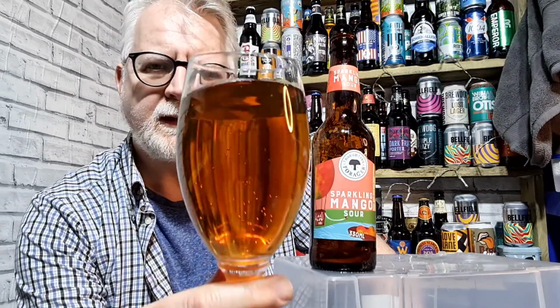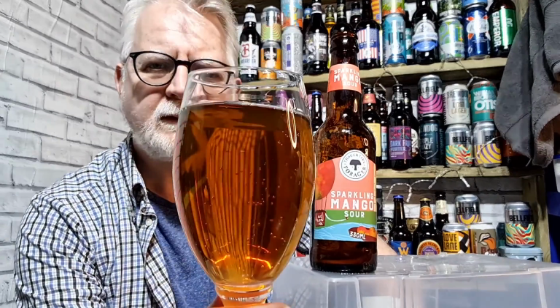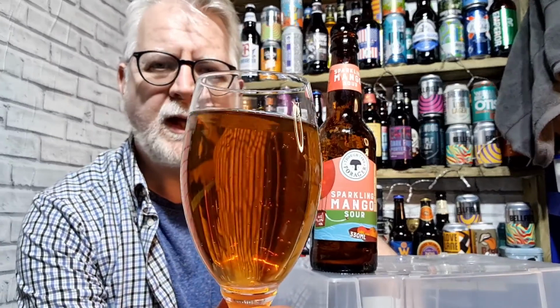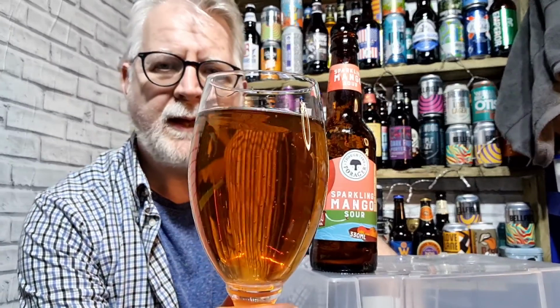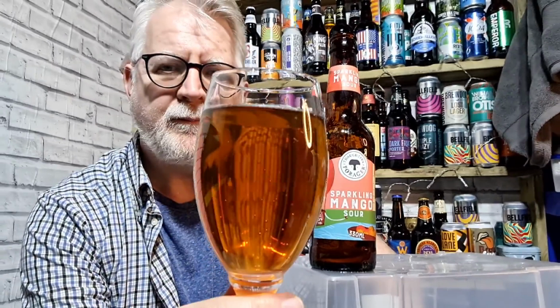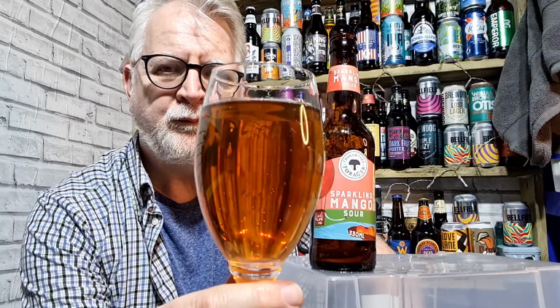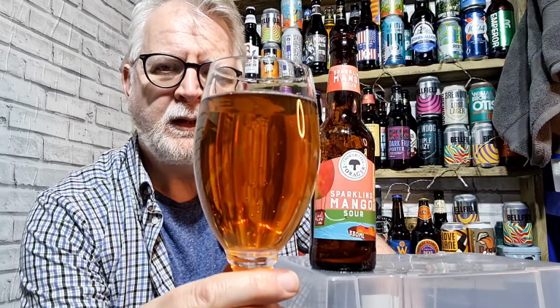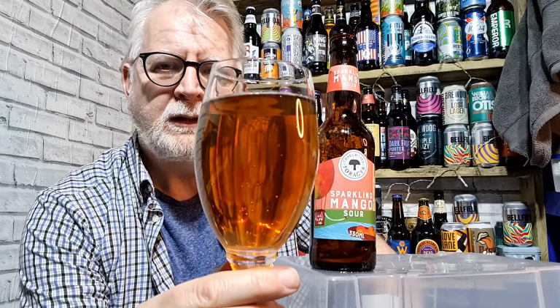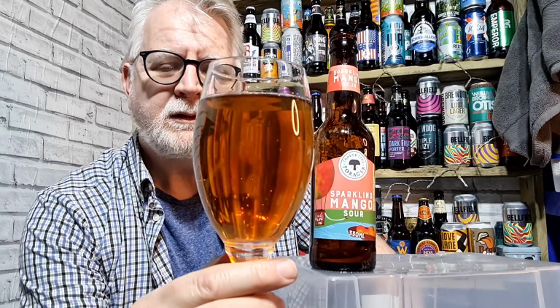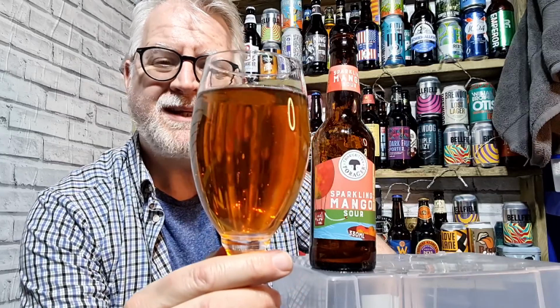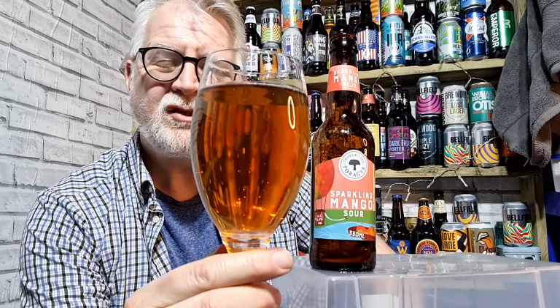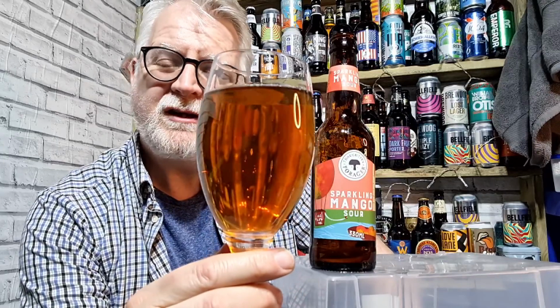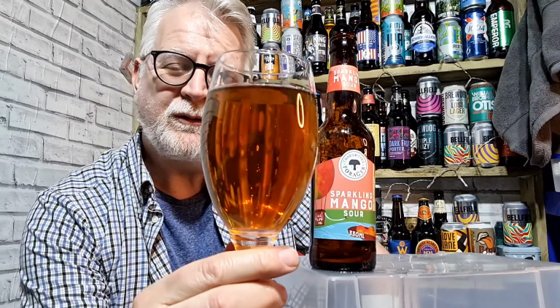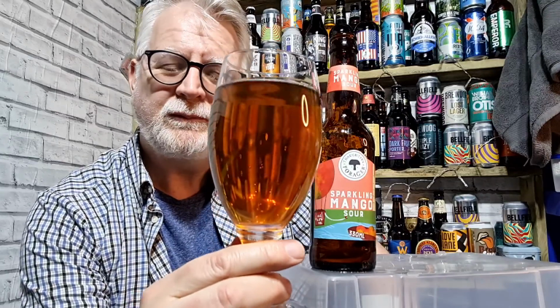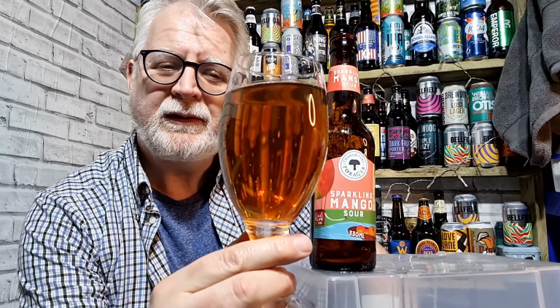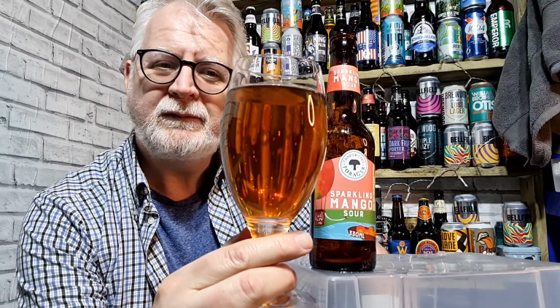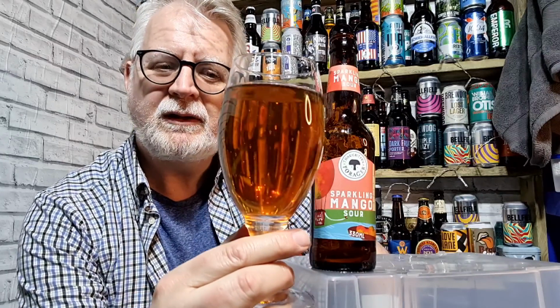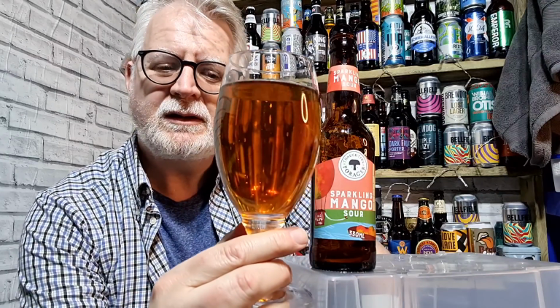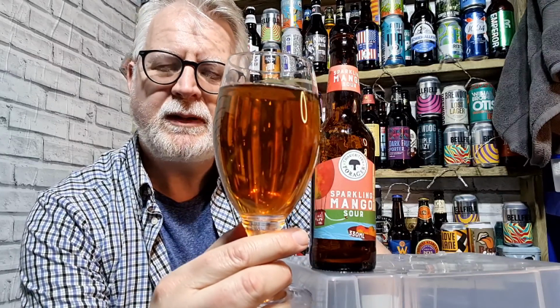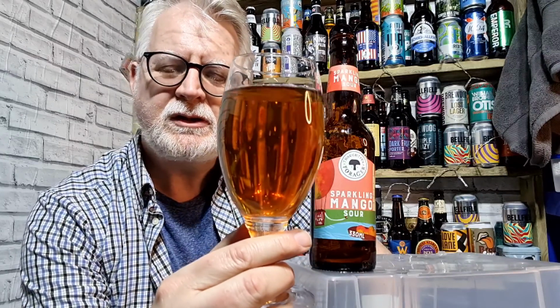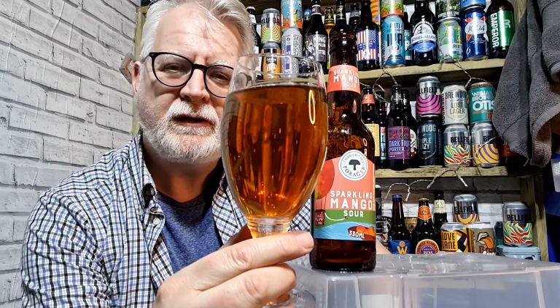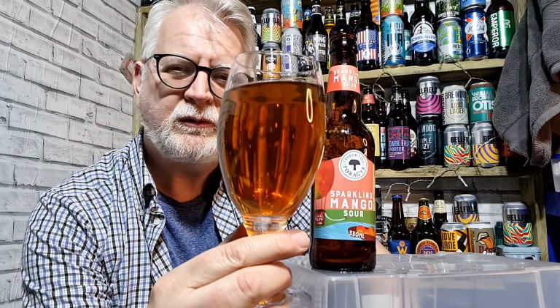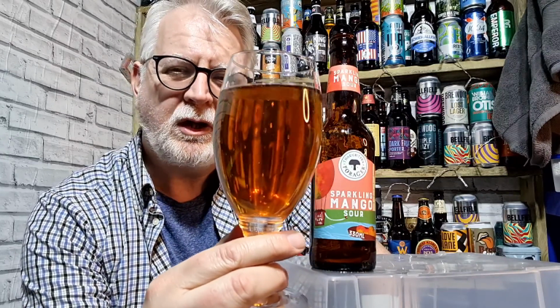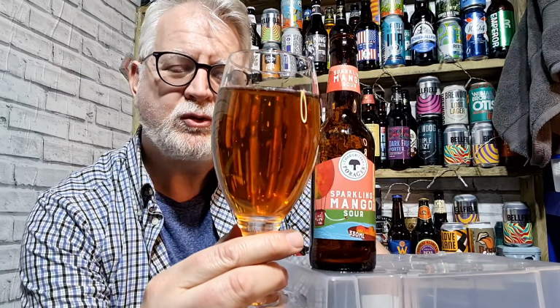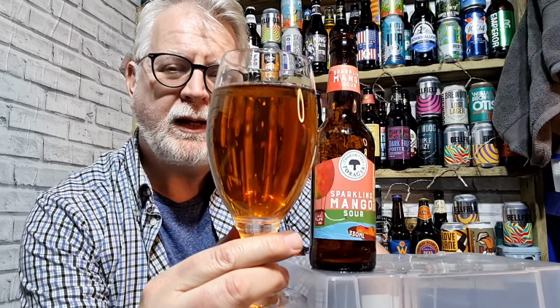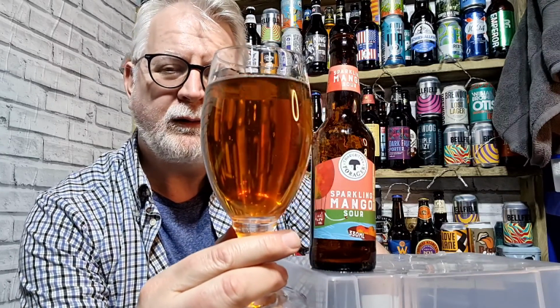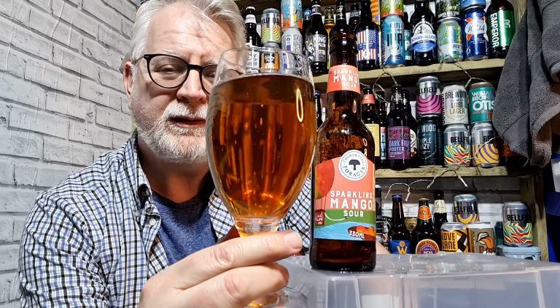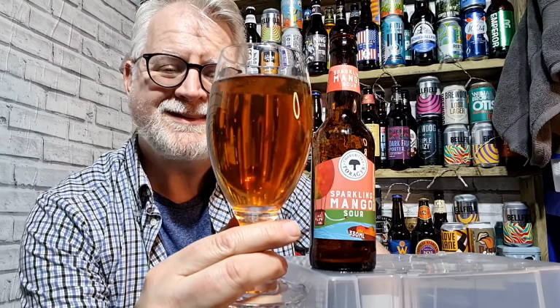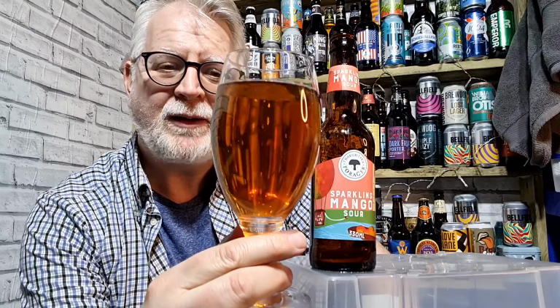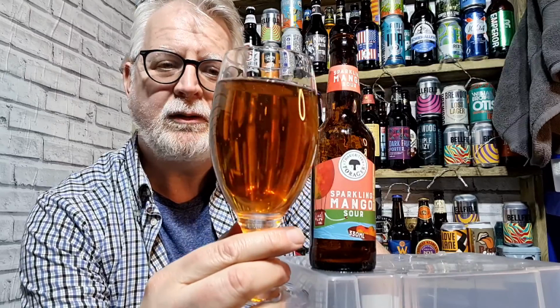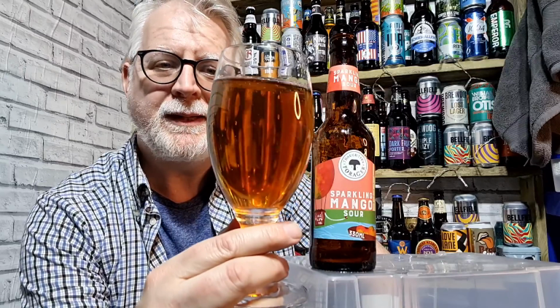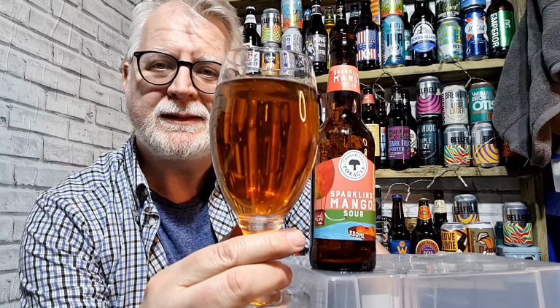That's nice. Spicy and dry food, I think. I think spicy and dry food goes well with sour beers.